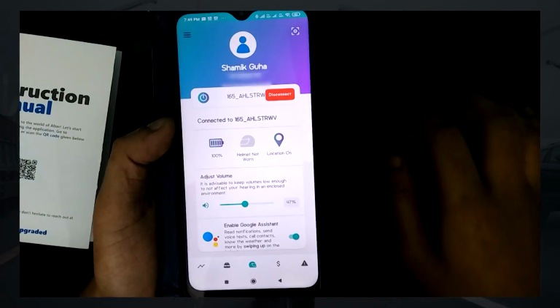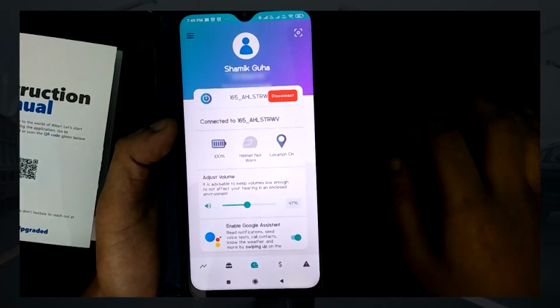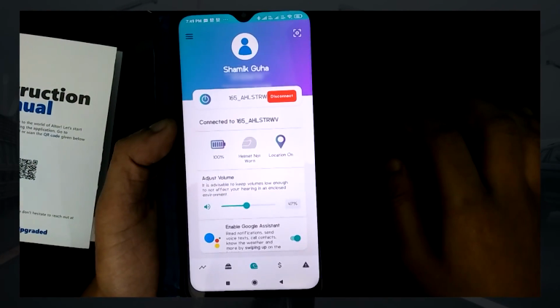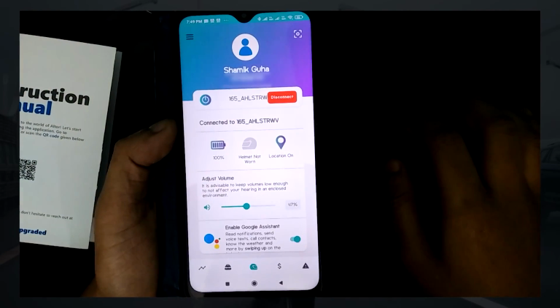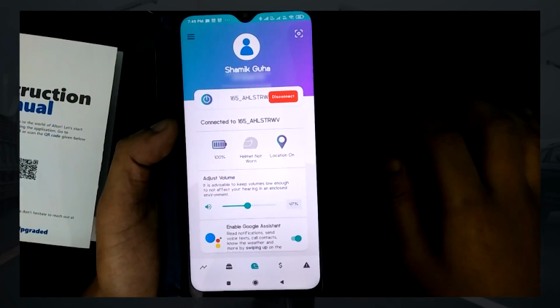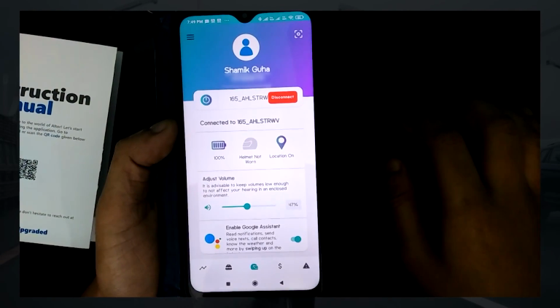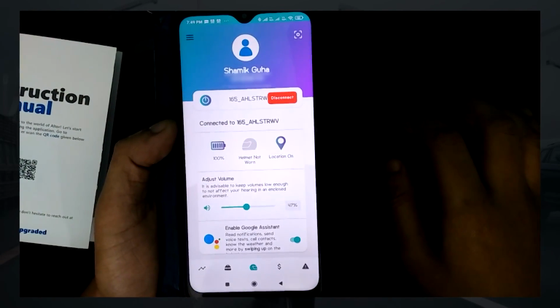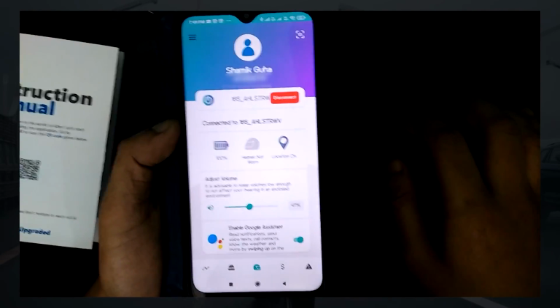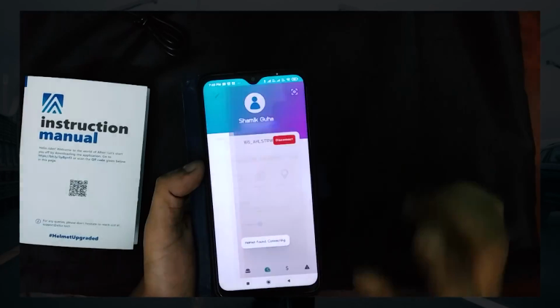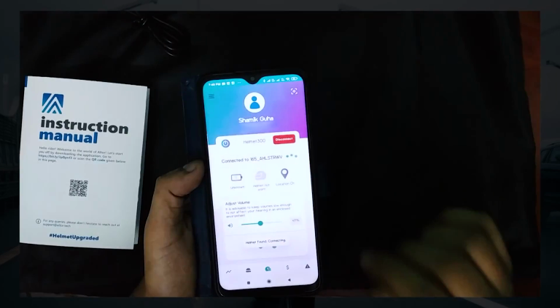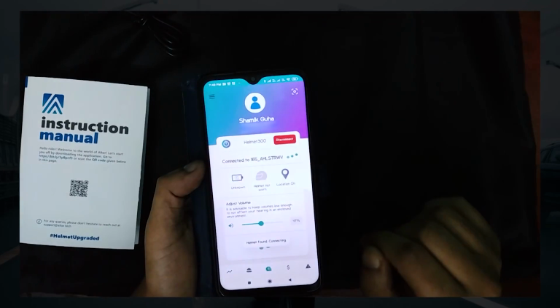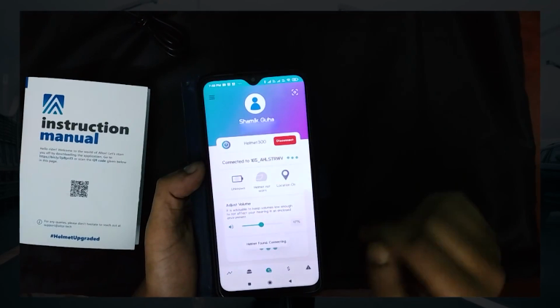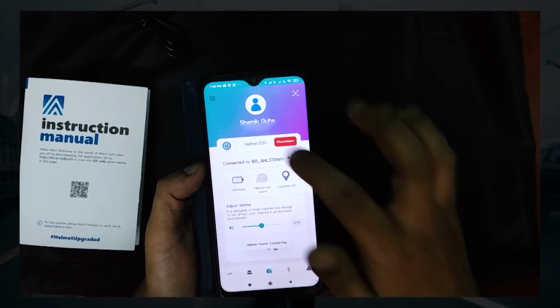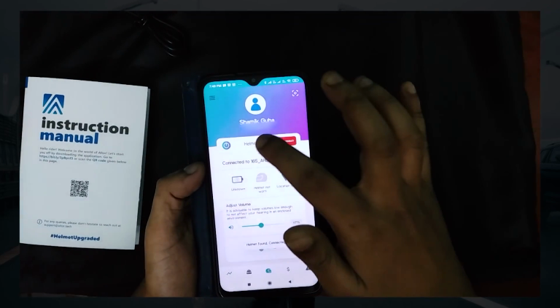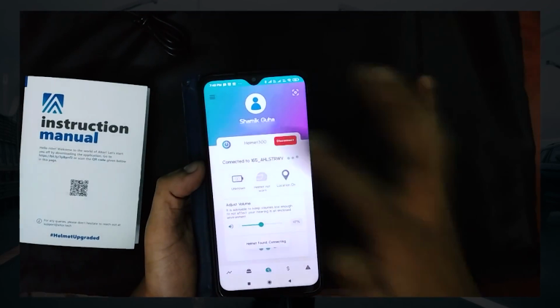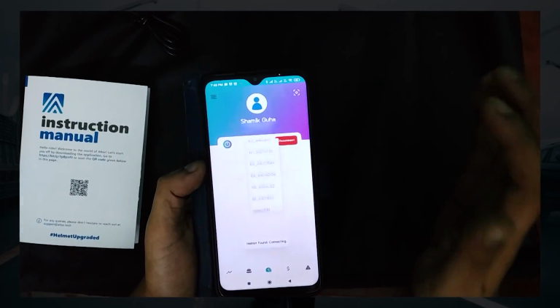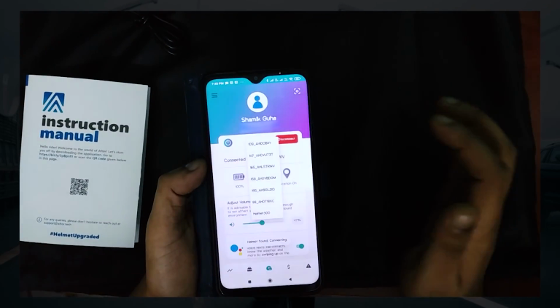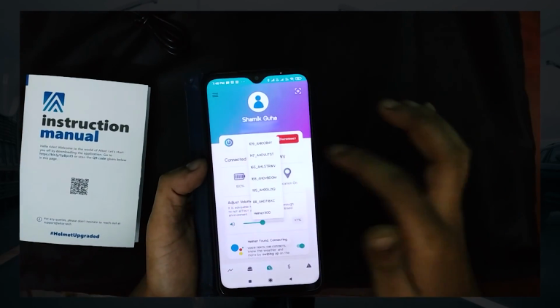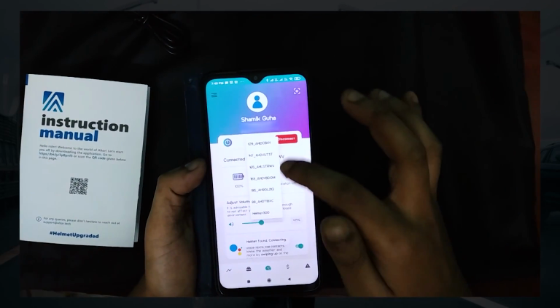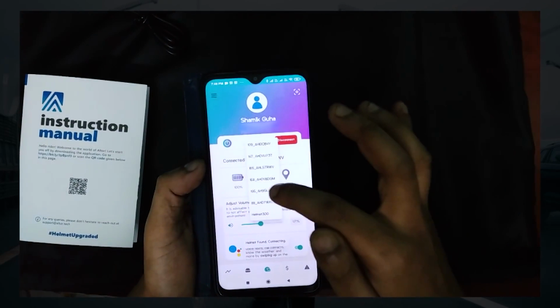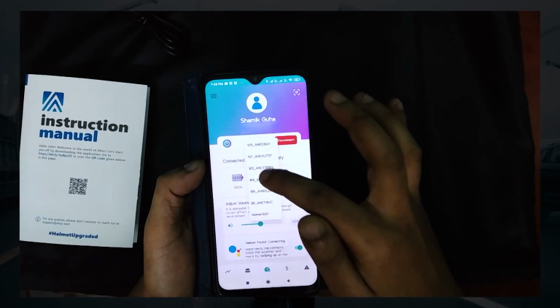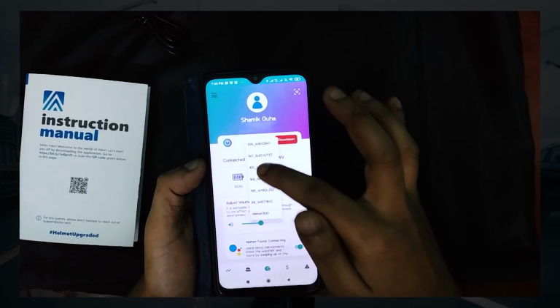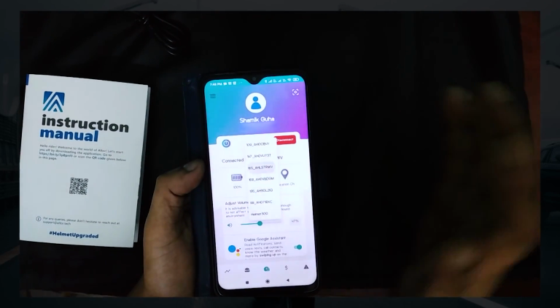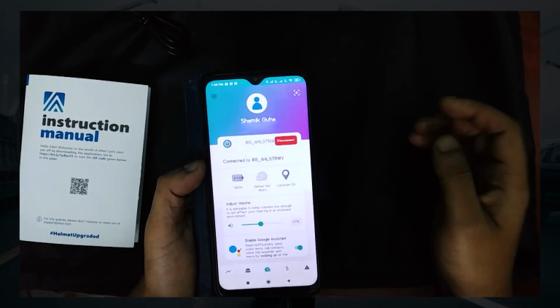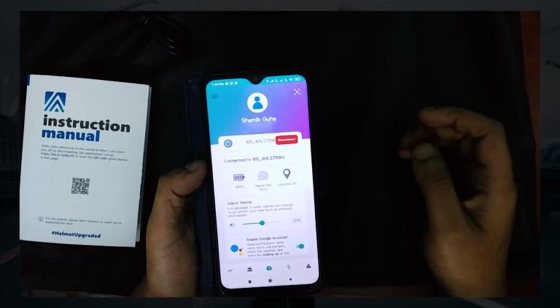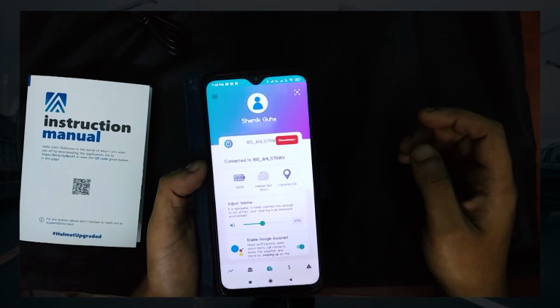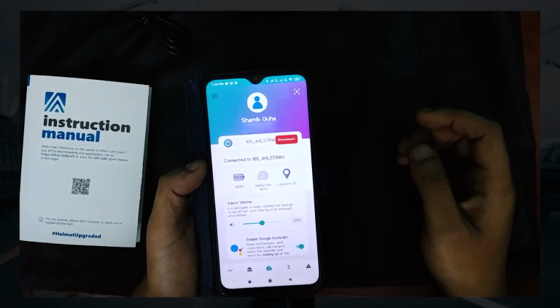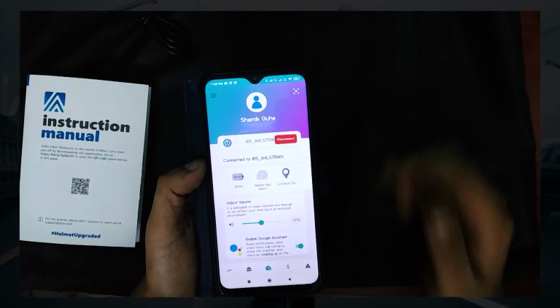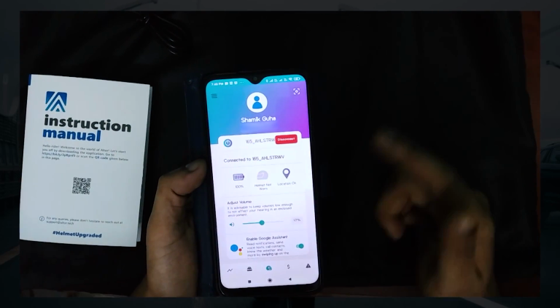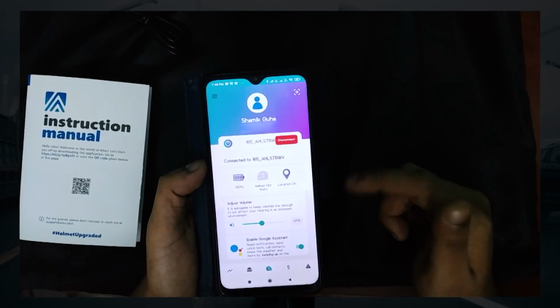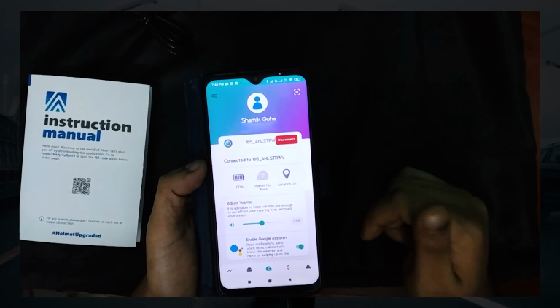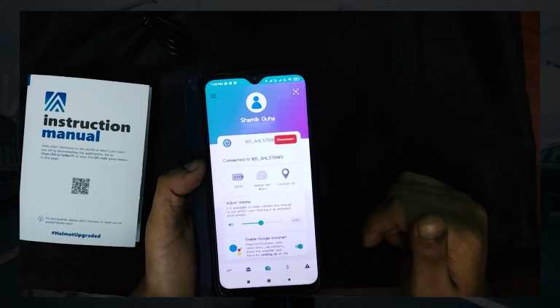And you're done. From next time, simply click Connect on the home screen to connect to your Altos Smart Helmet. No other steps are necessary.